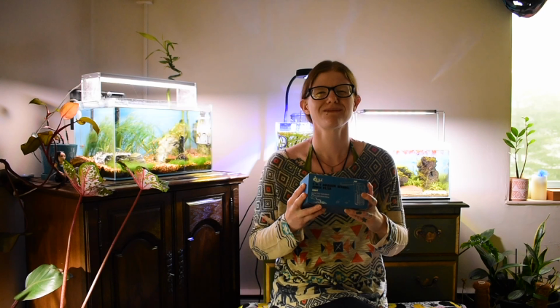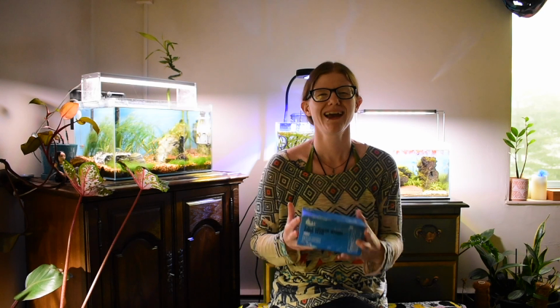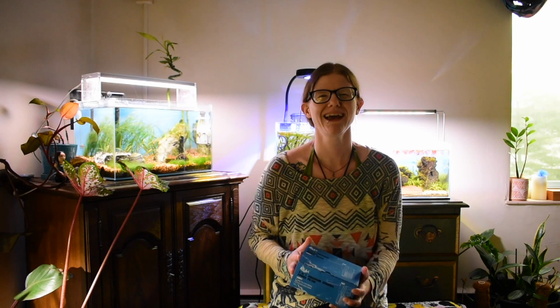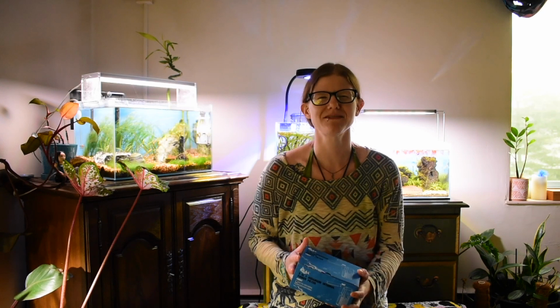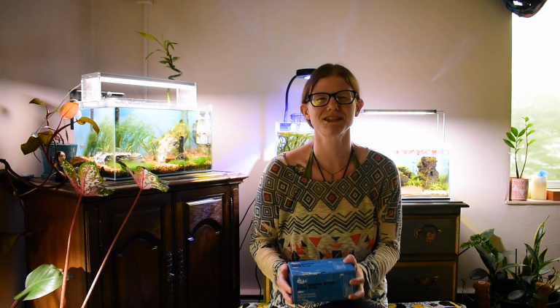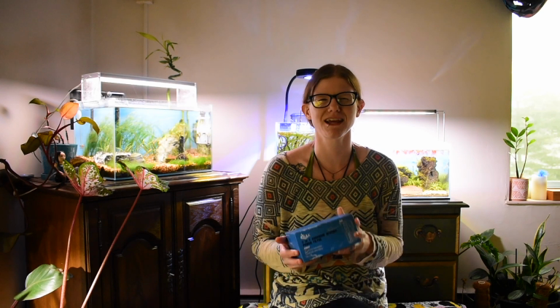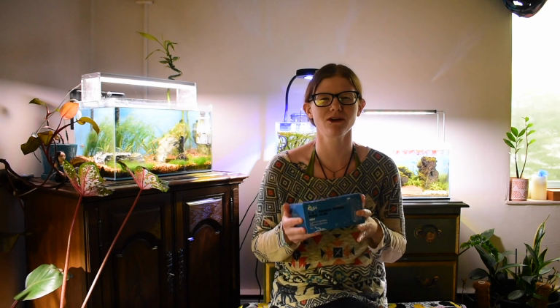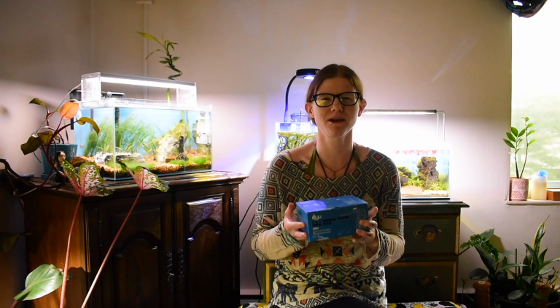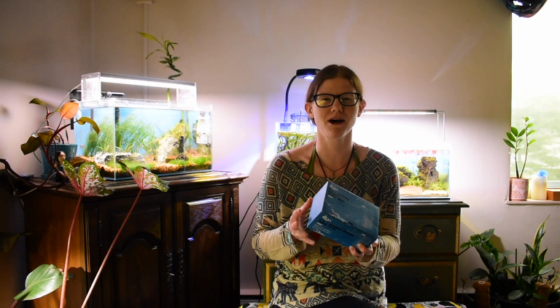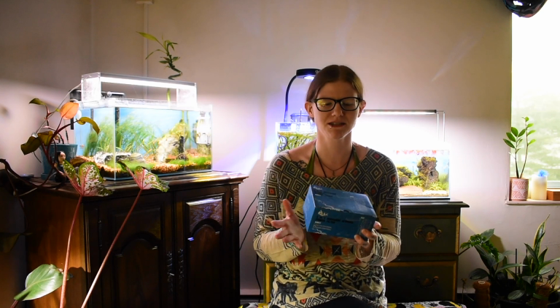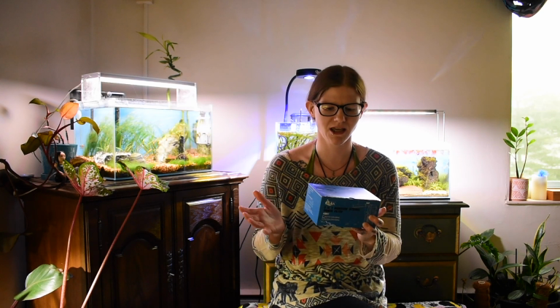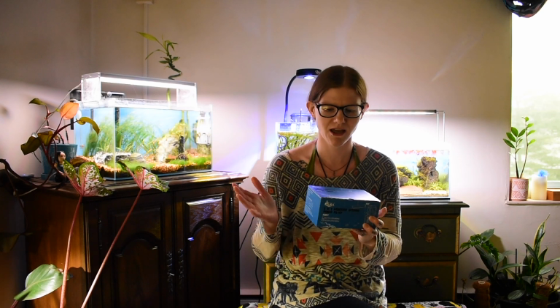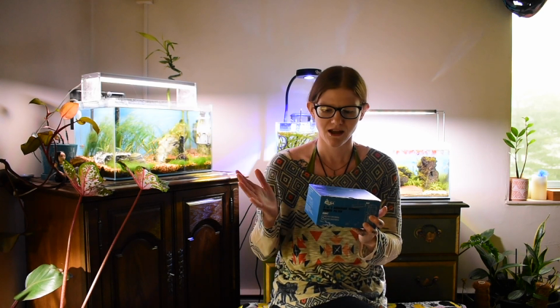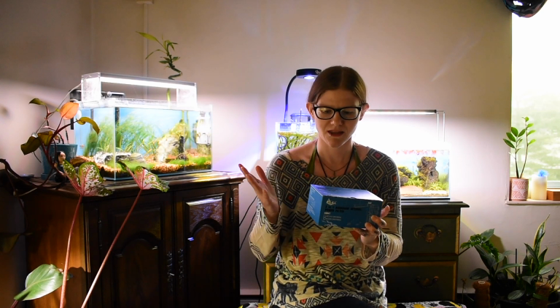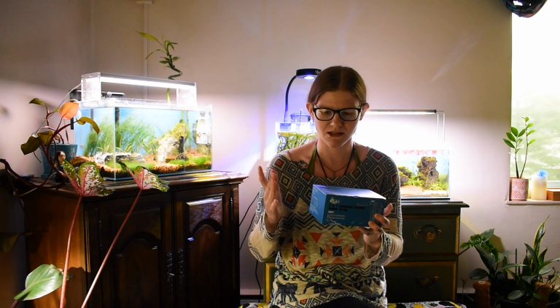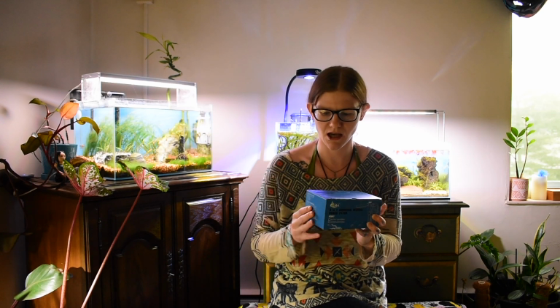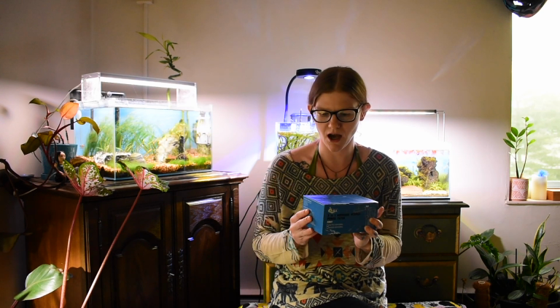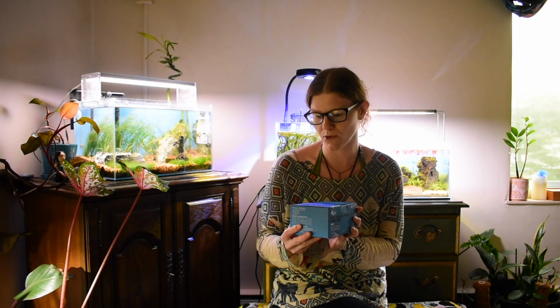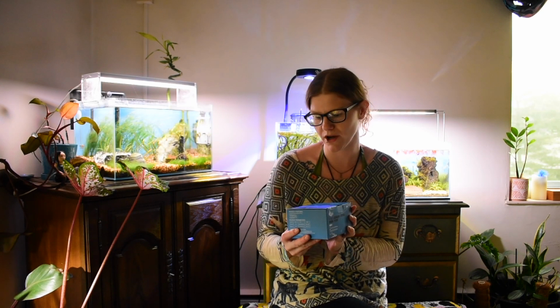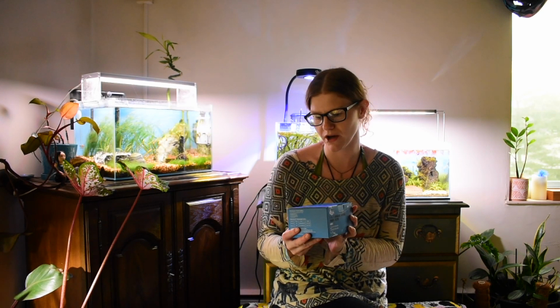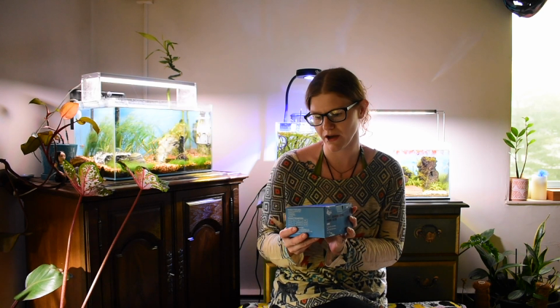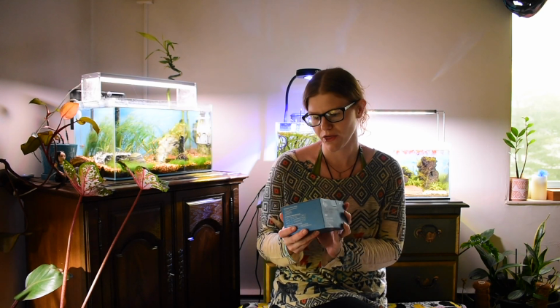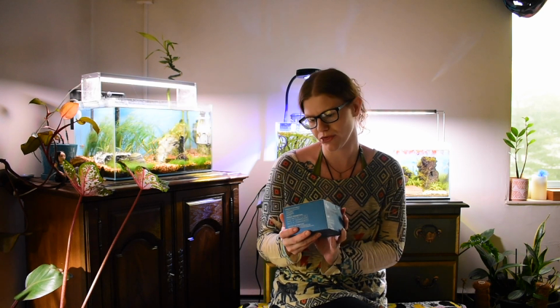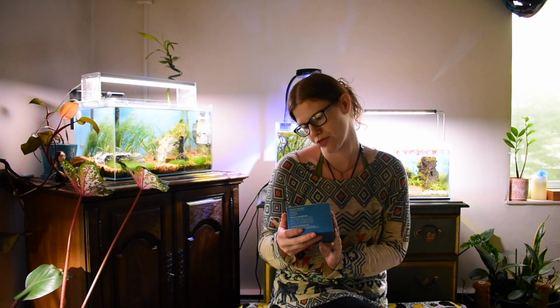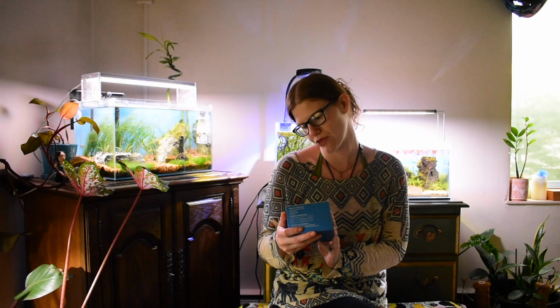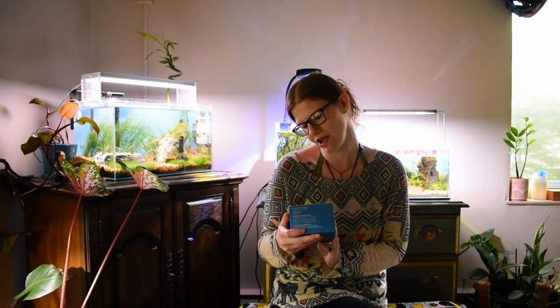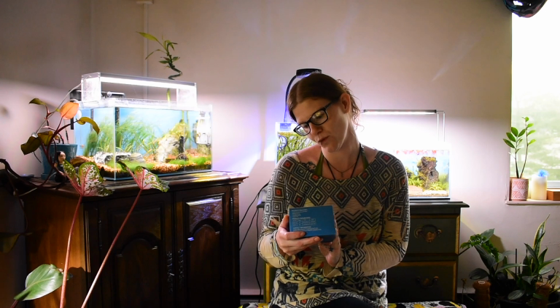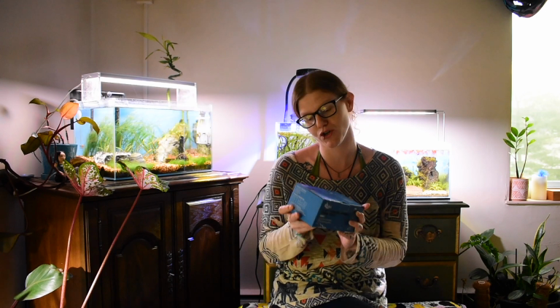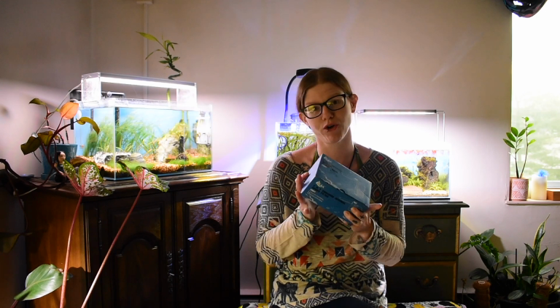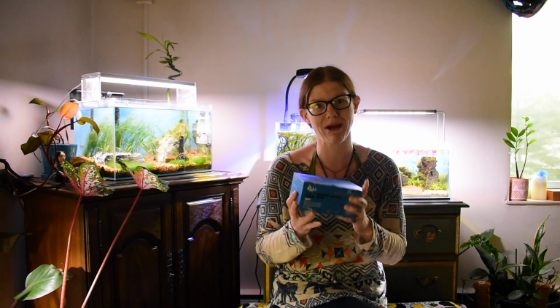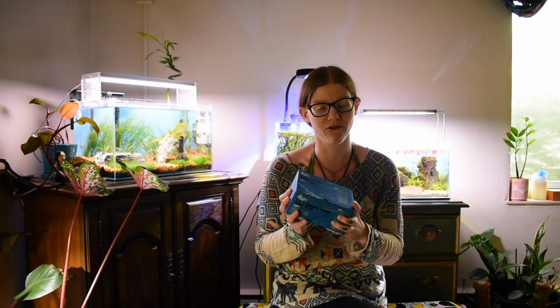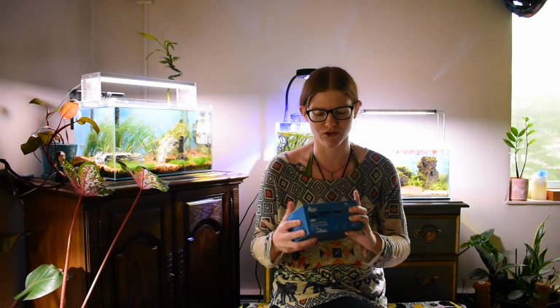Hey Loves! Today we're going to be unboxing this Aqua 3-in-1 internal power filter.